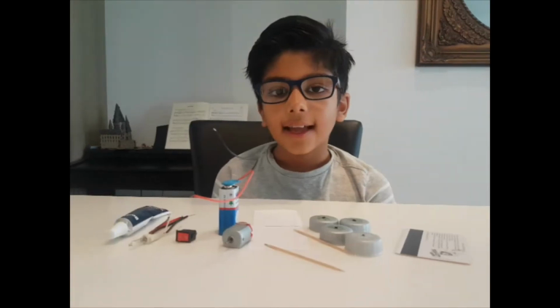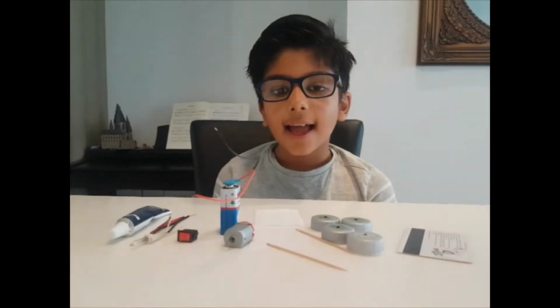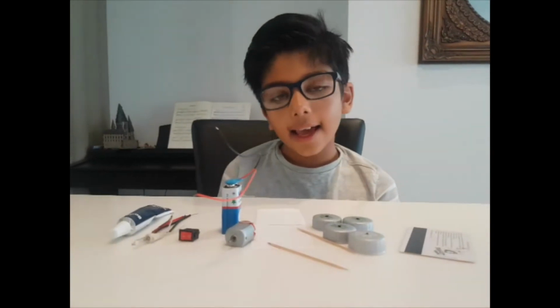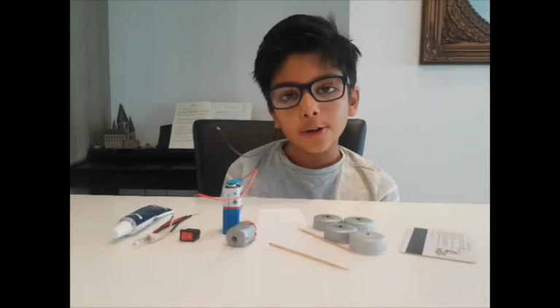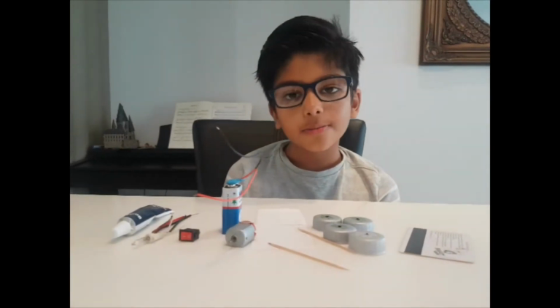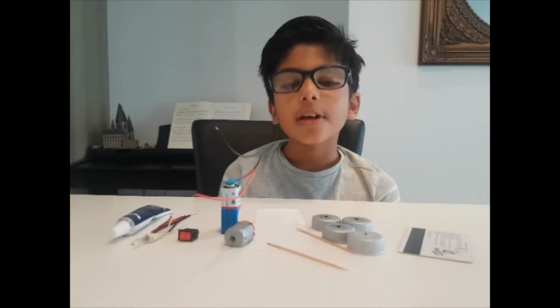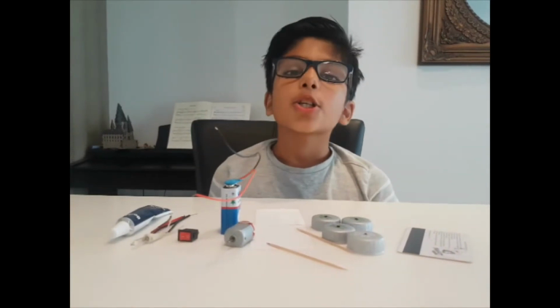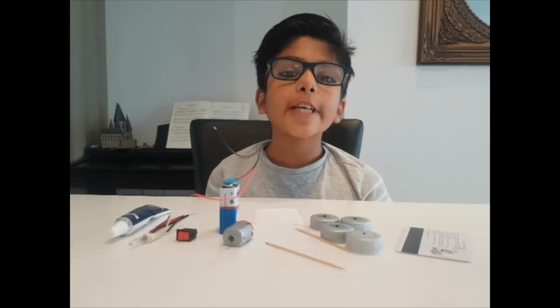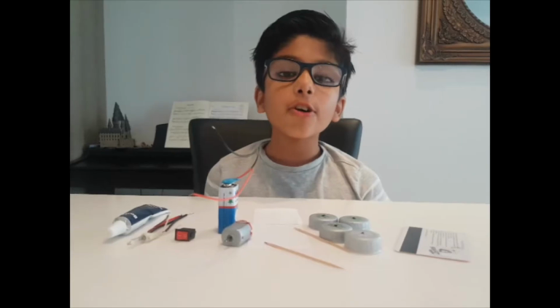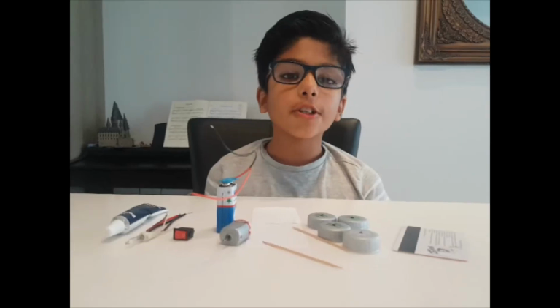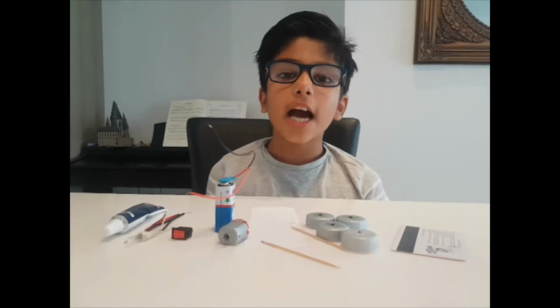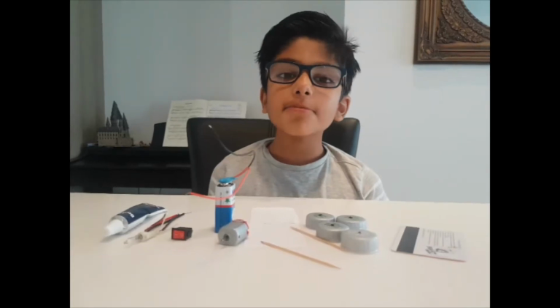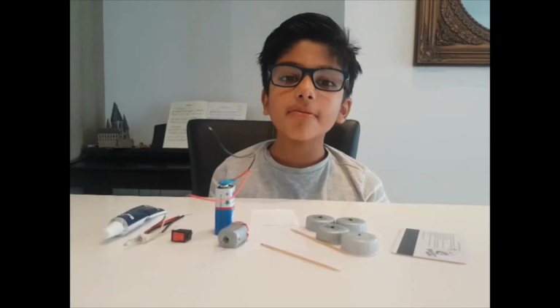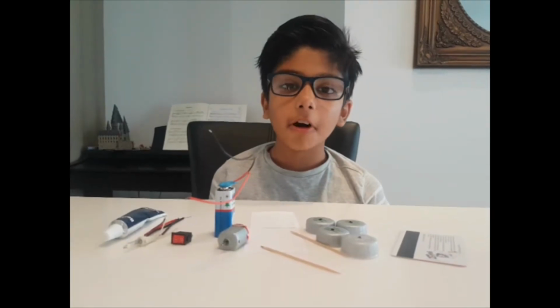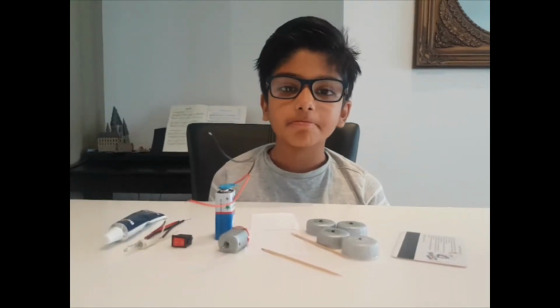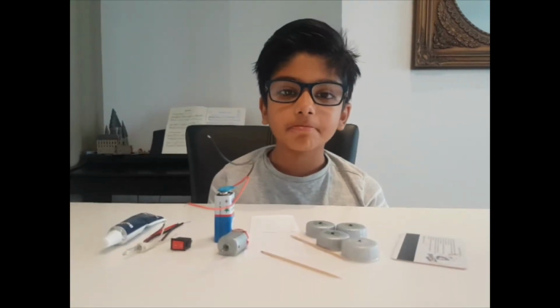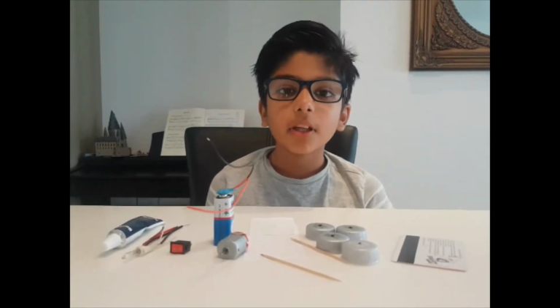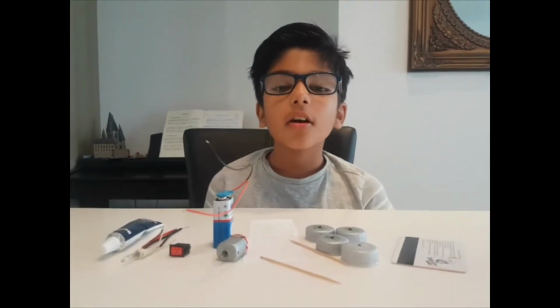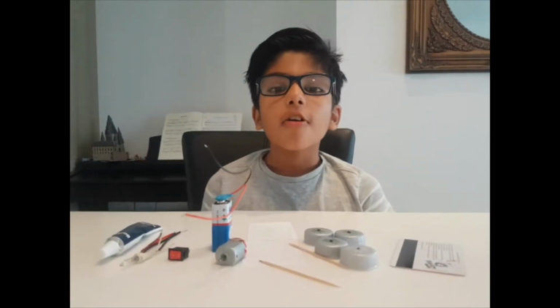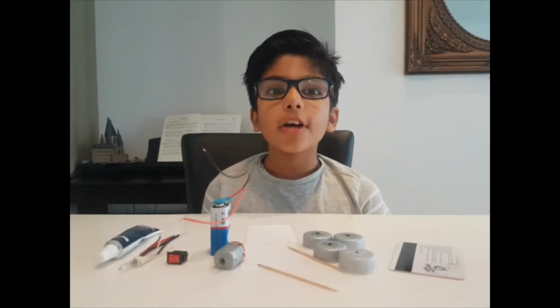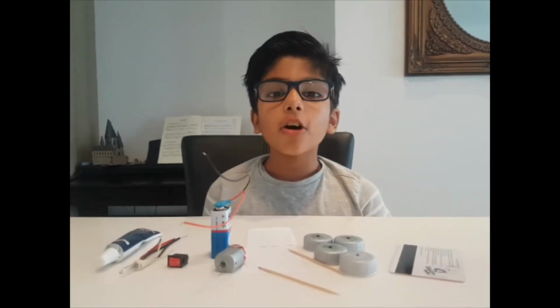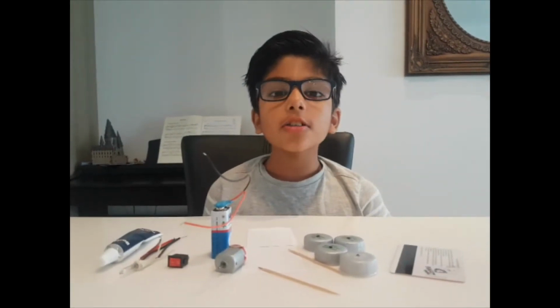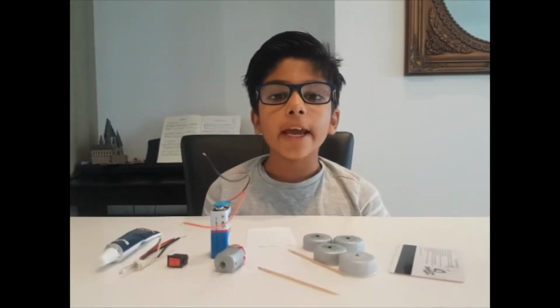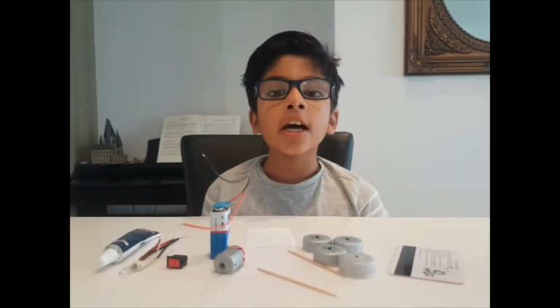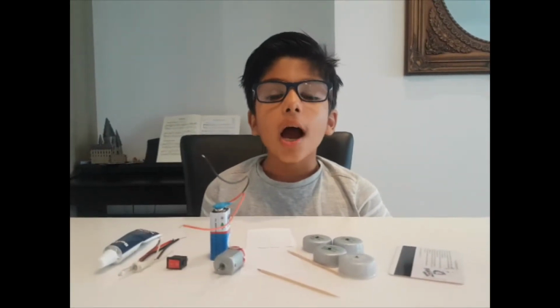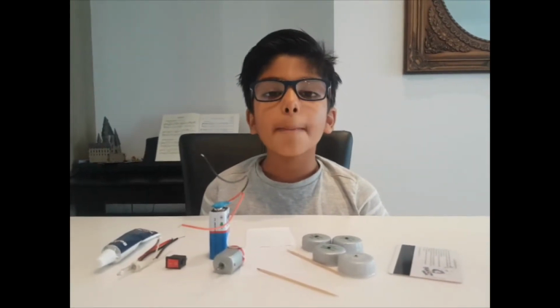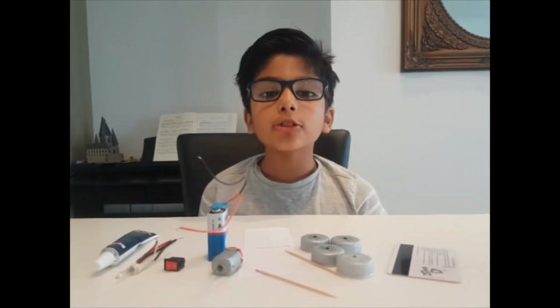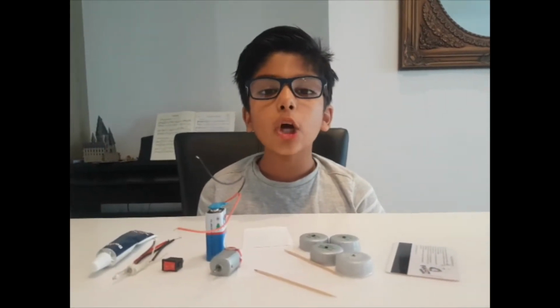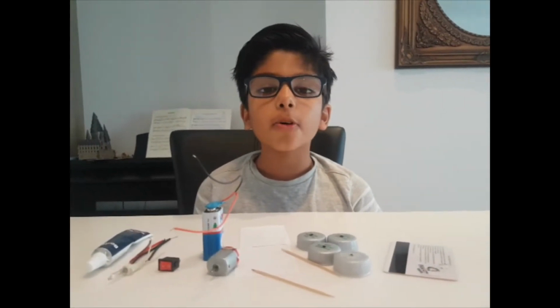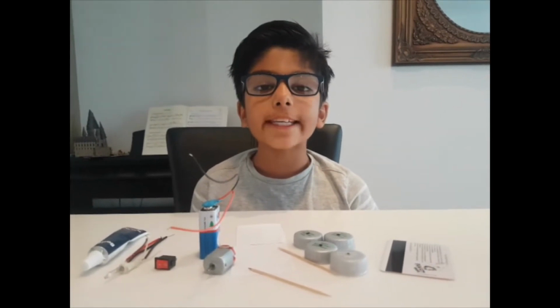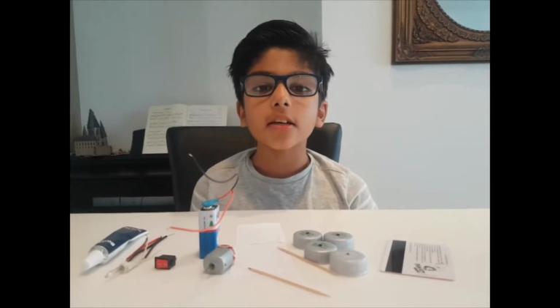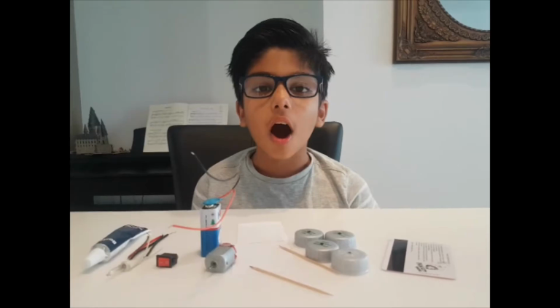Hello, today we are going to have some fun. We are going to make a battery operated car.